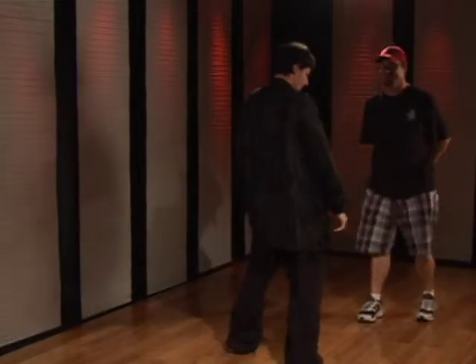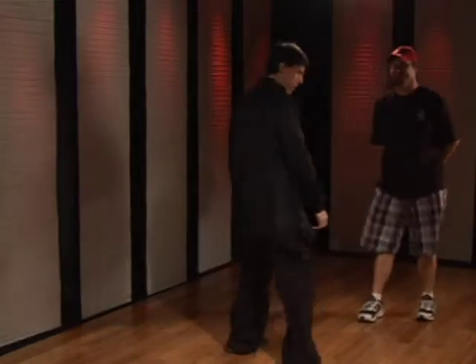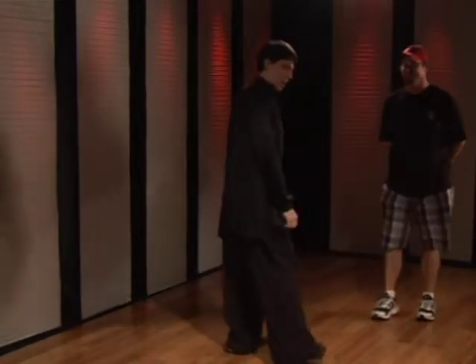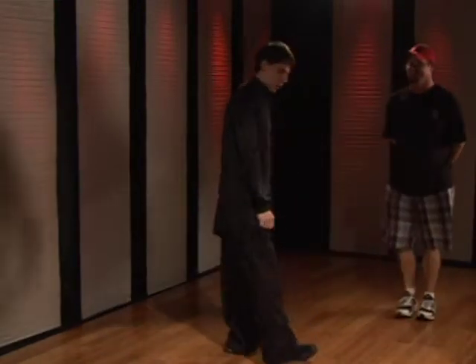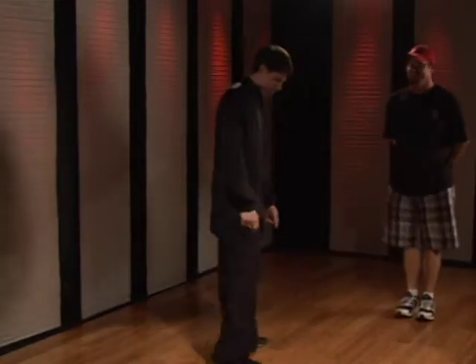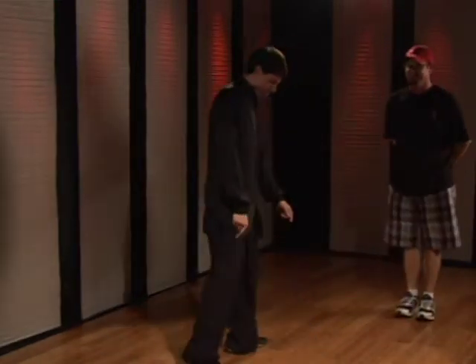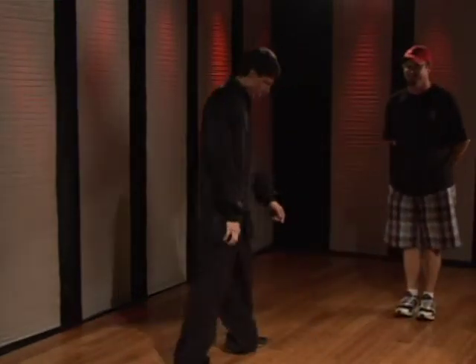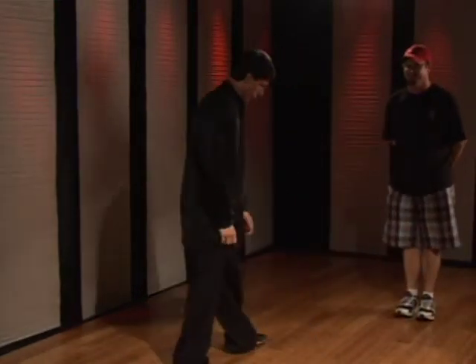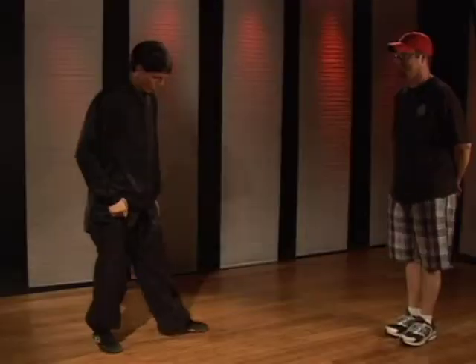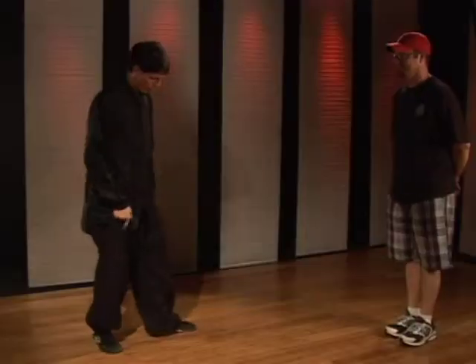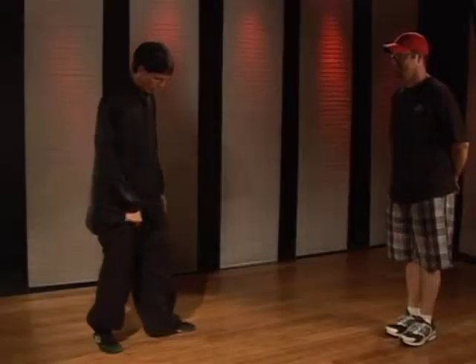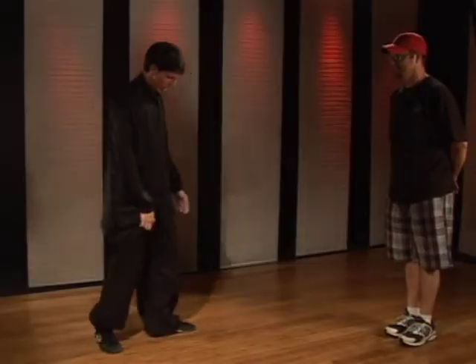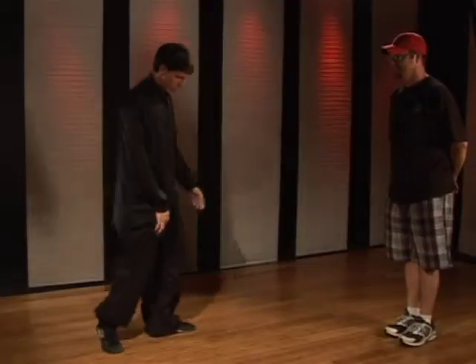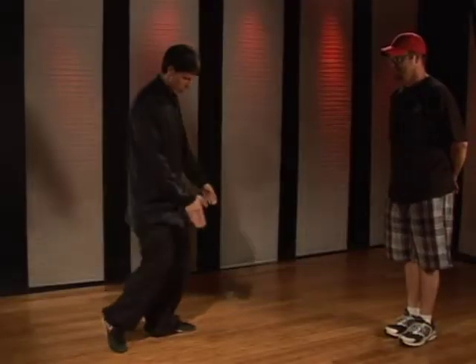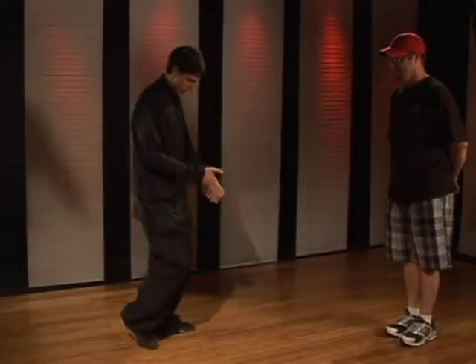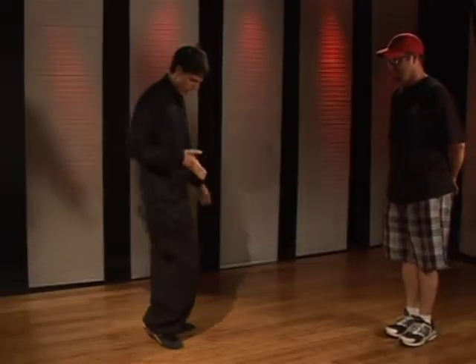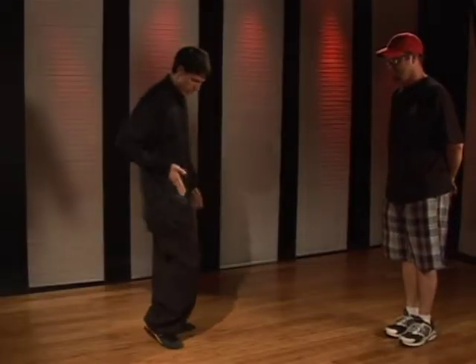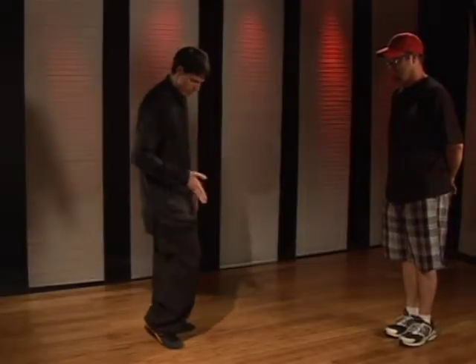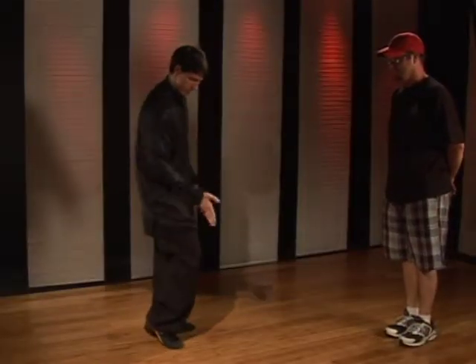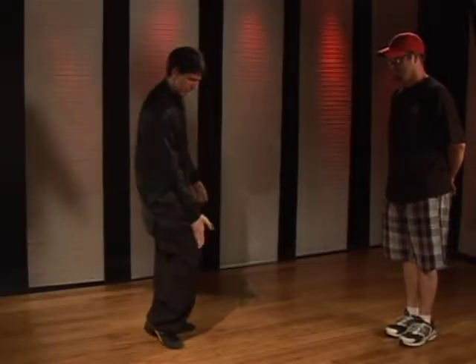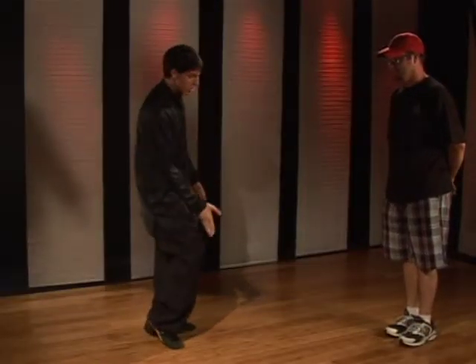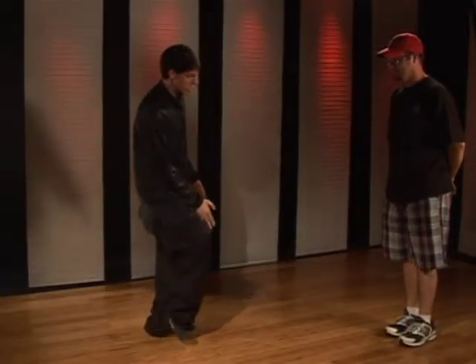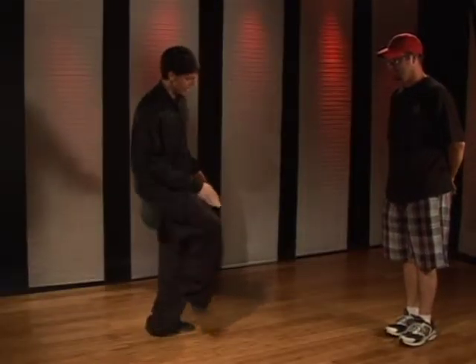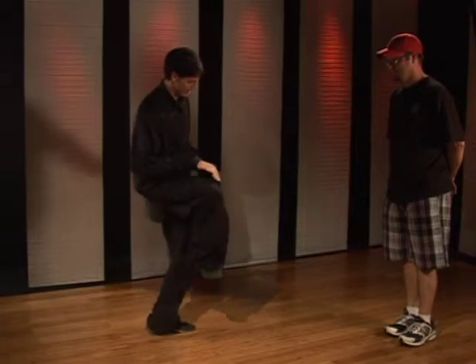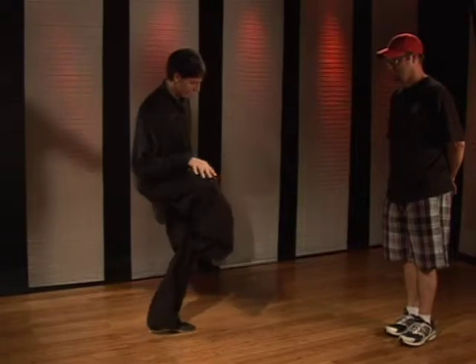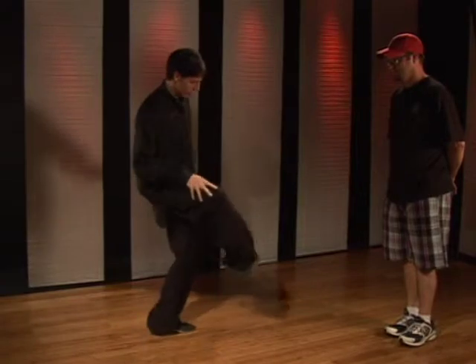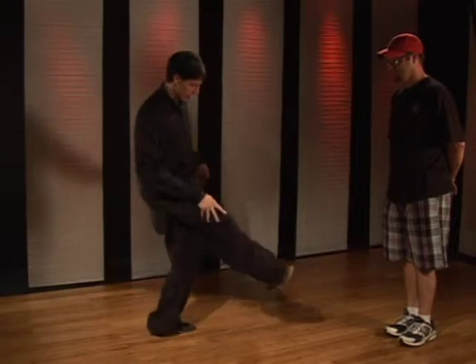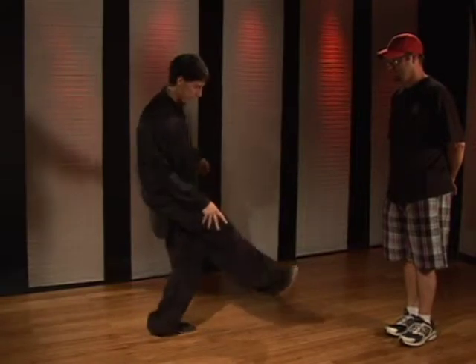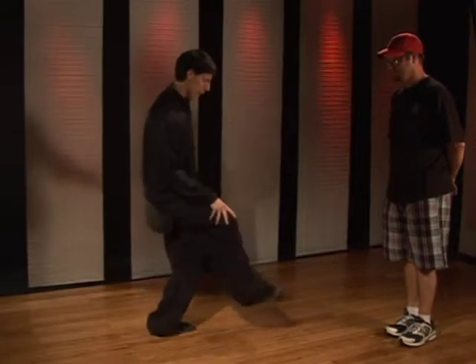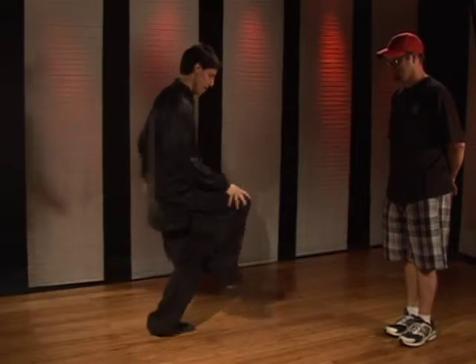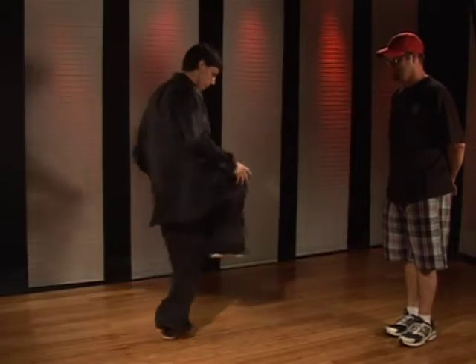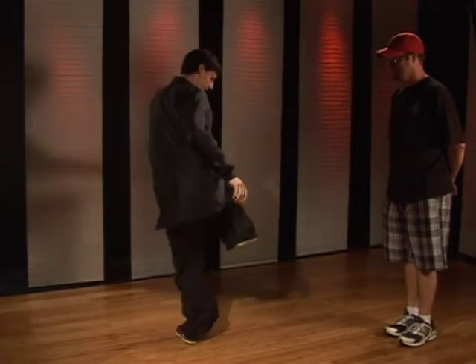Now remember, when you drive the foot out, keep the hip, the knee and the foot in line with the target on both kicks.